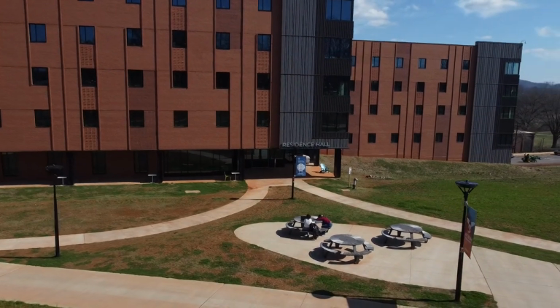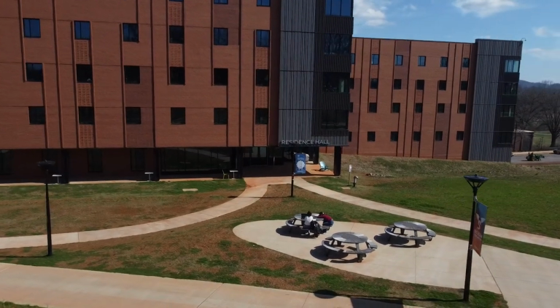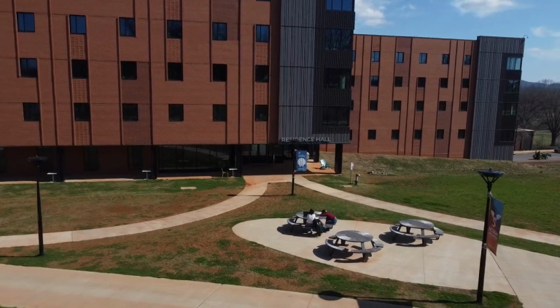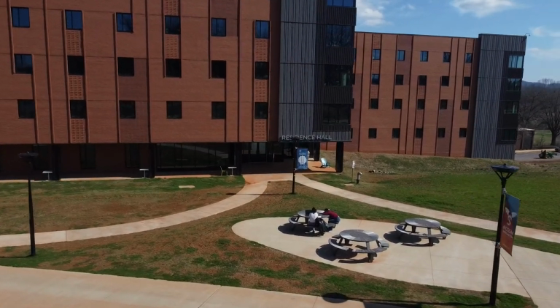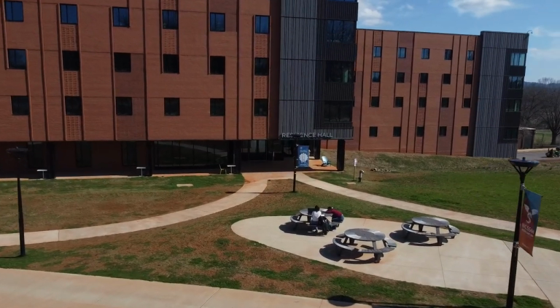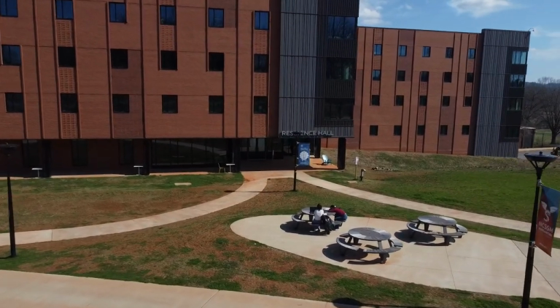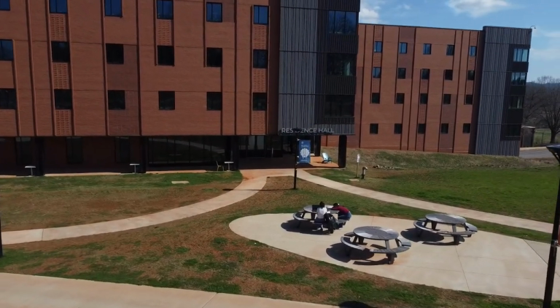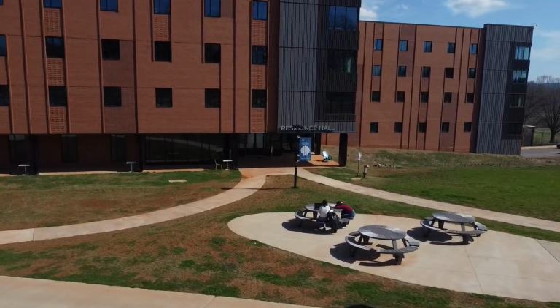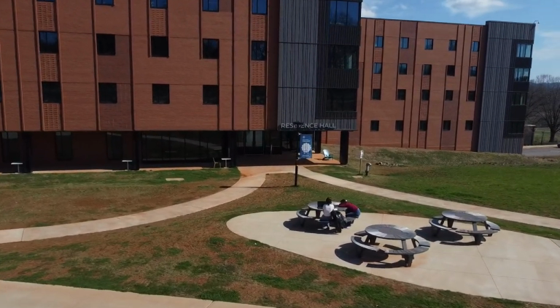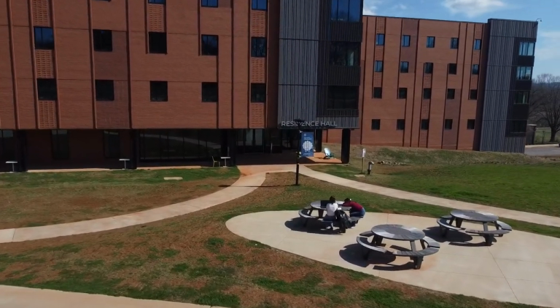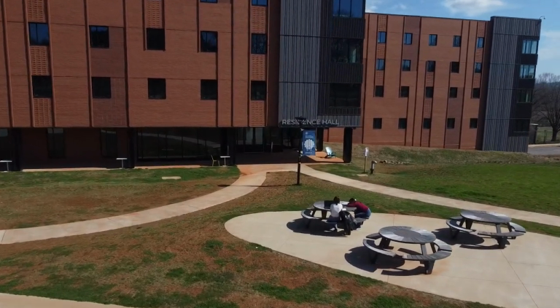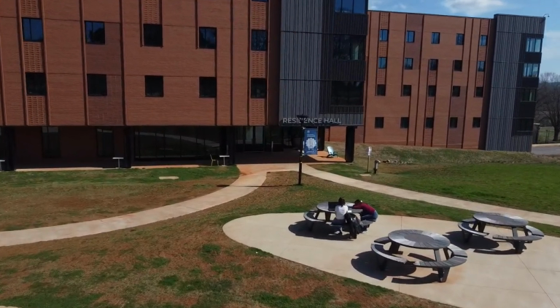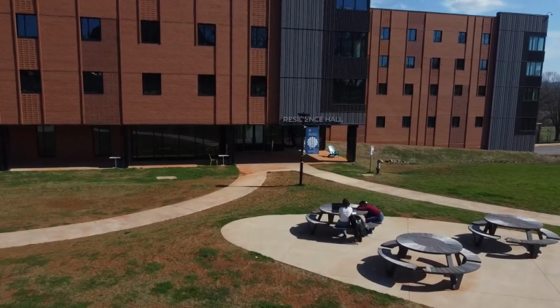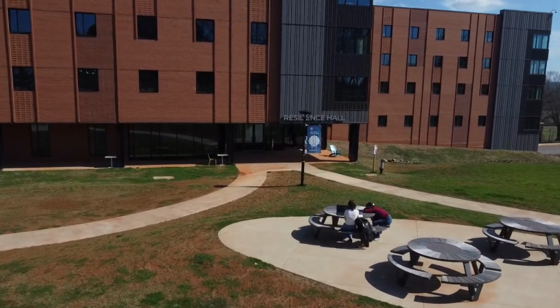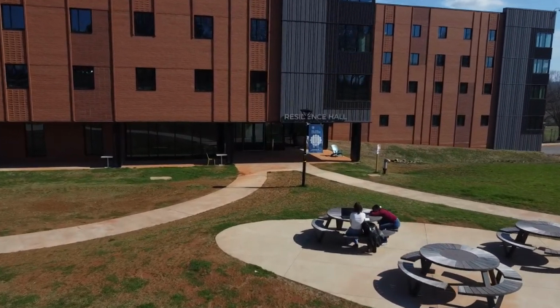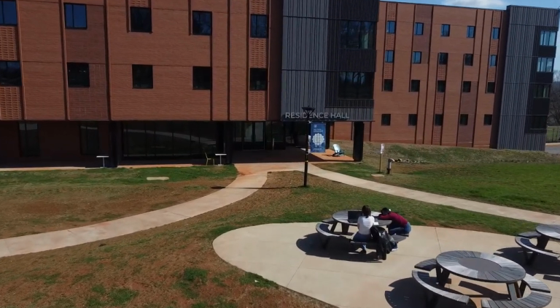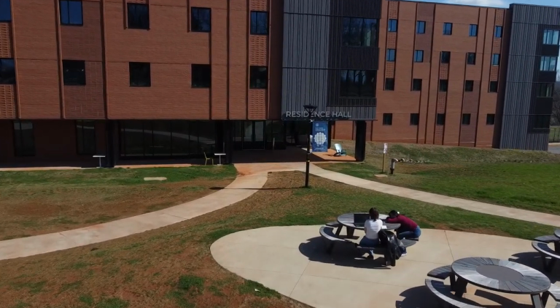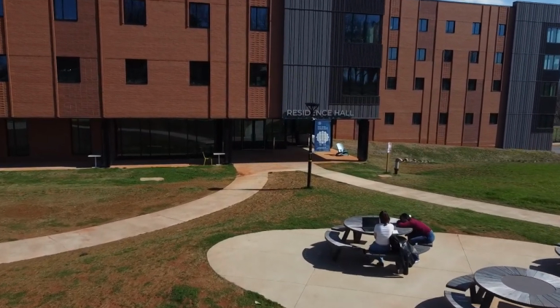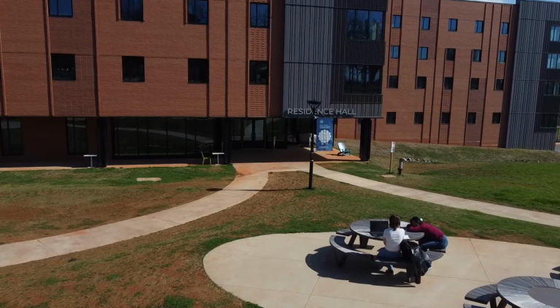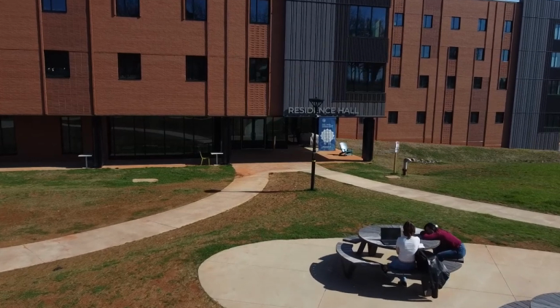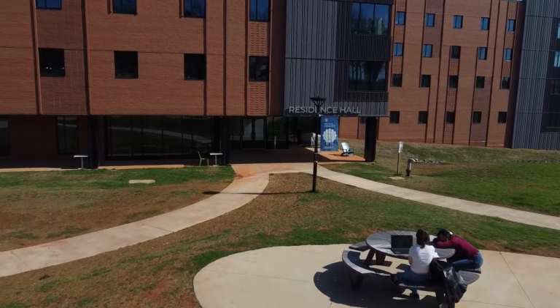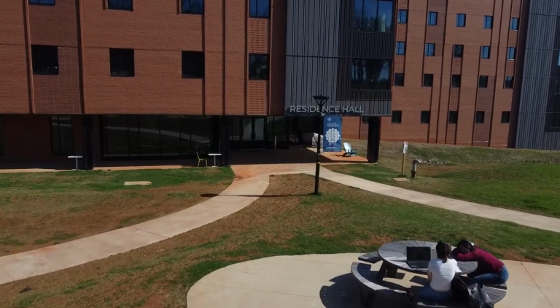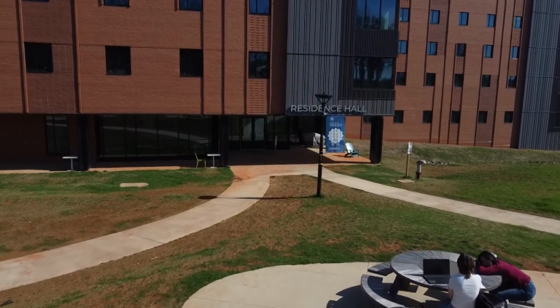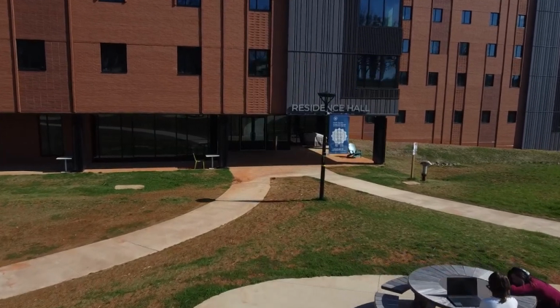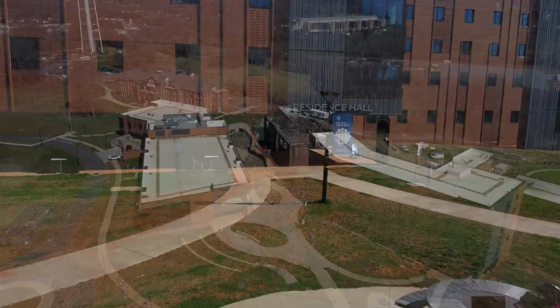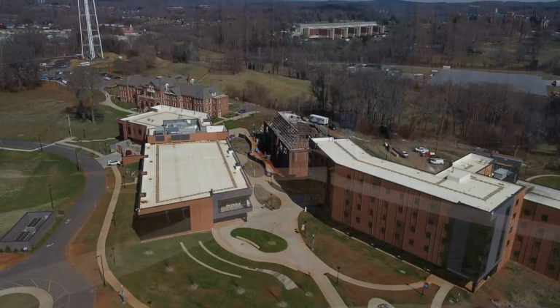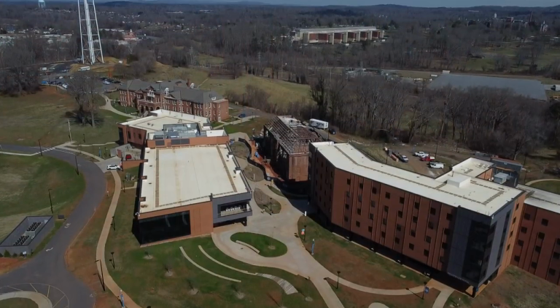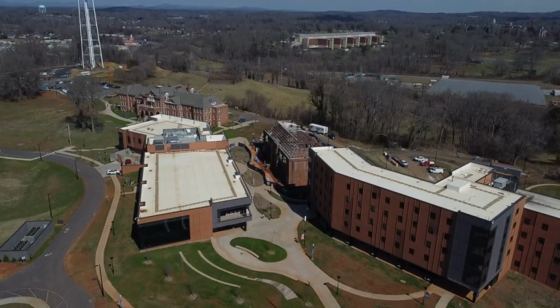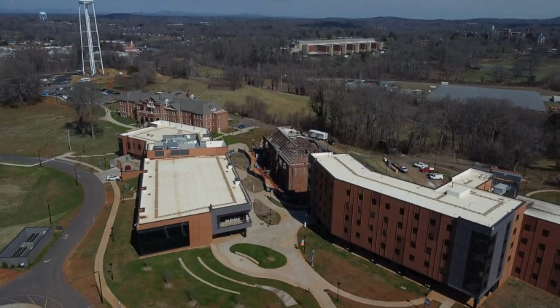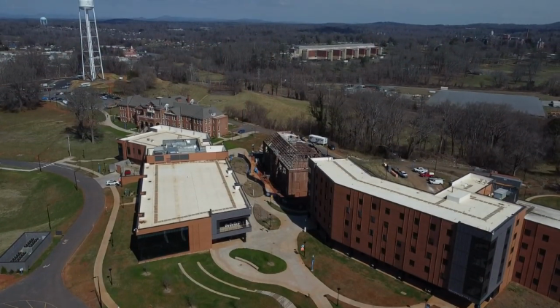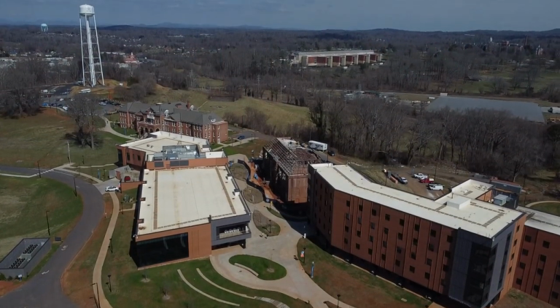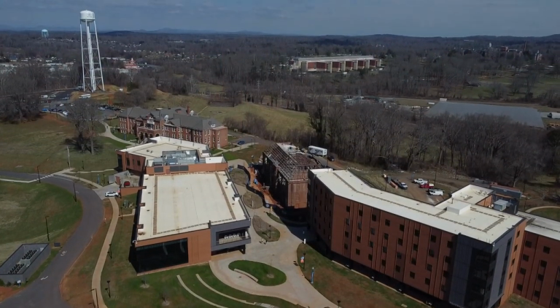Students come here from every corner of the state, and there is no cost for tuition, meals, housing, or textbooks.